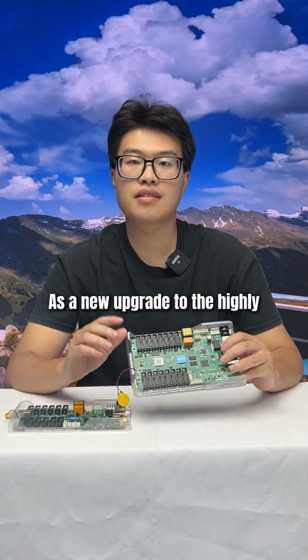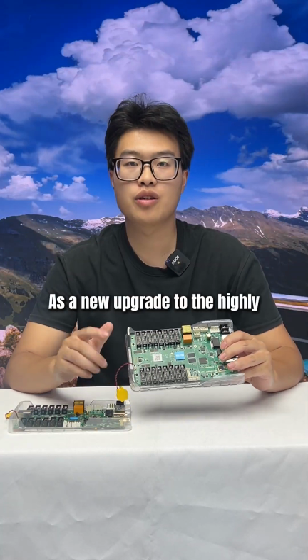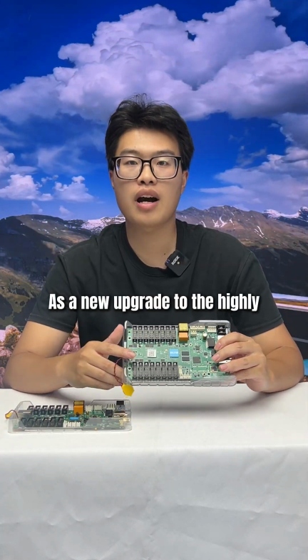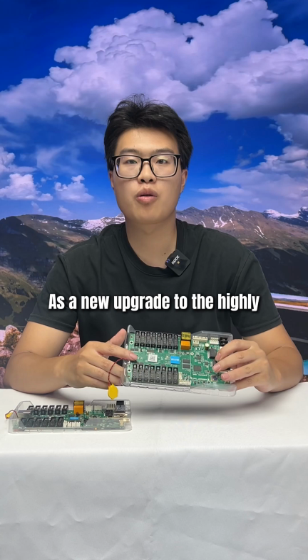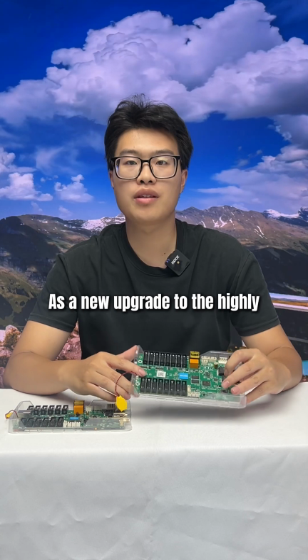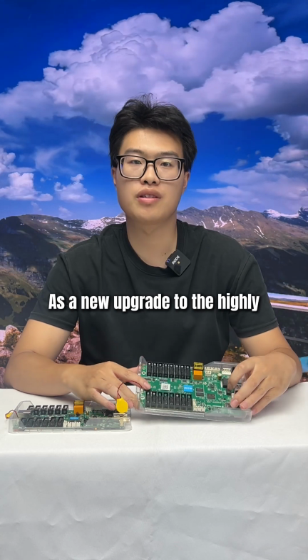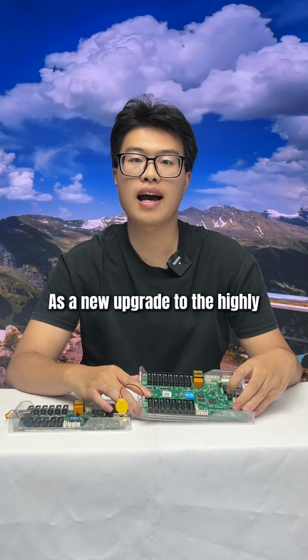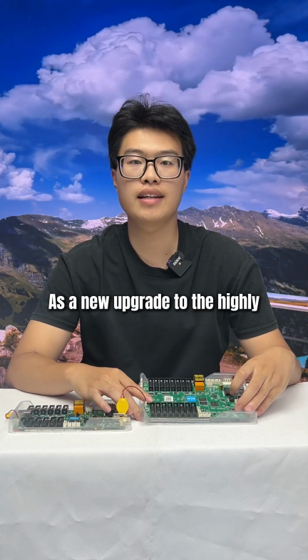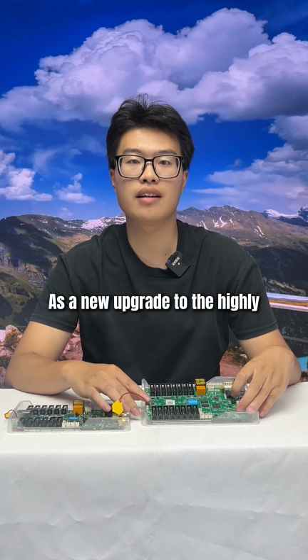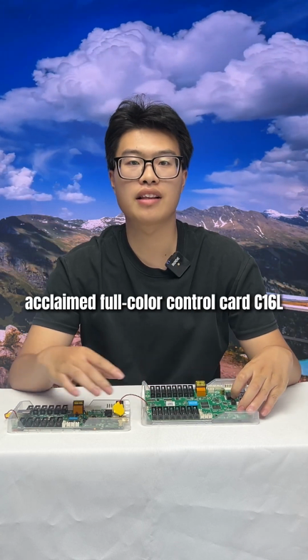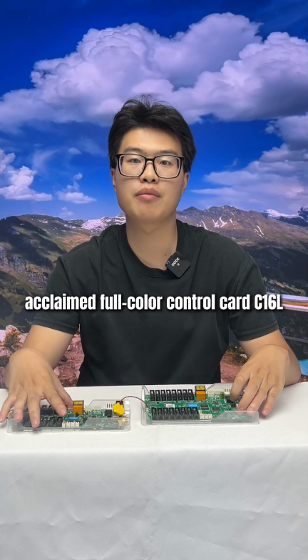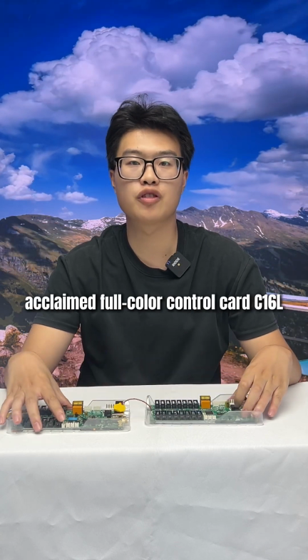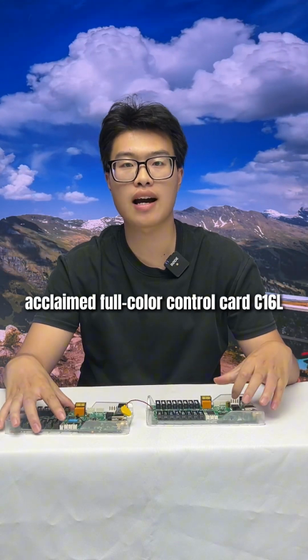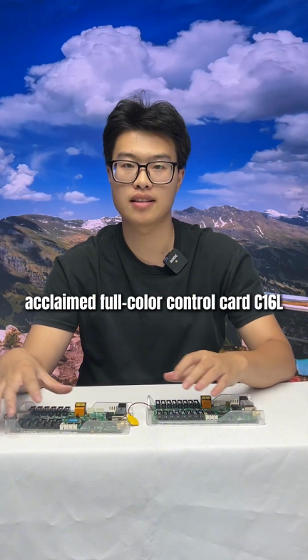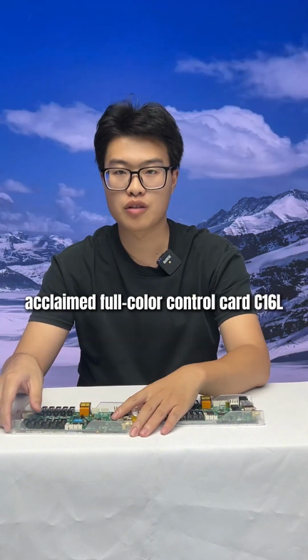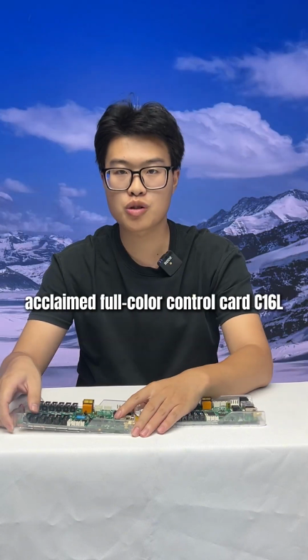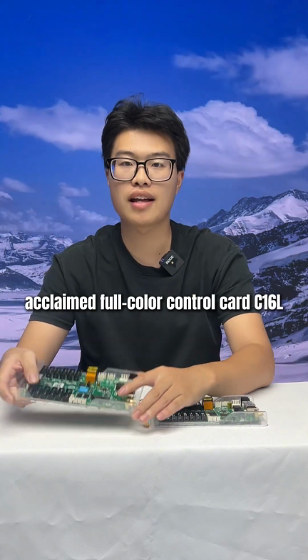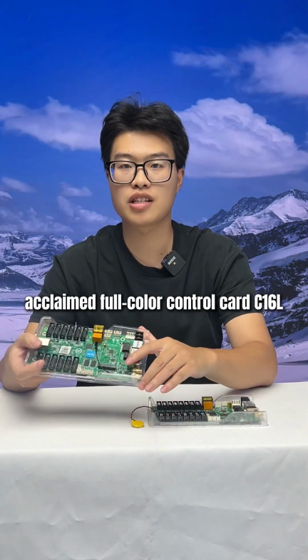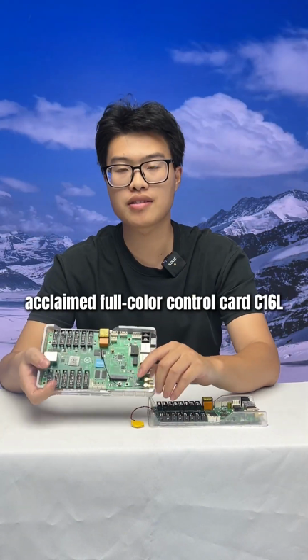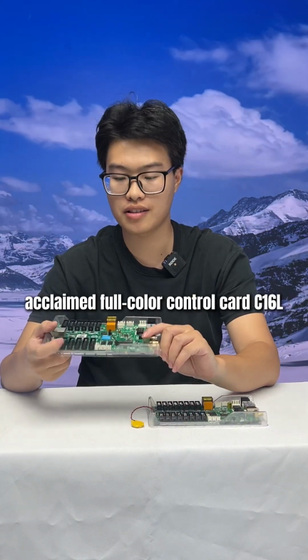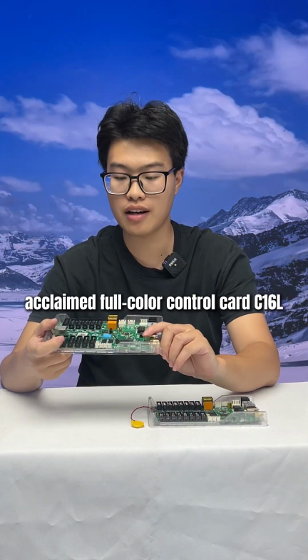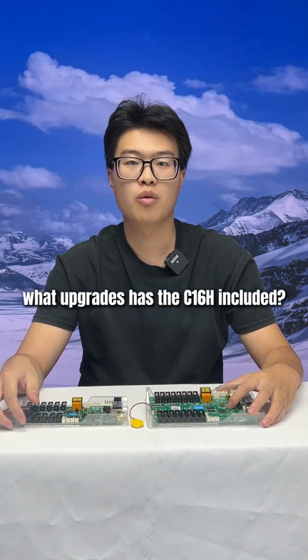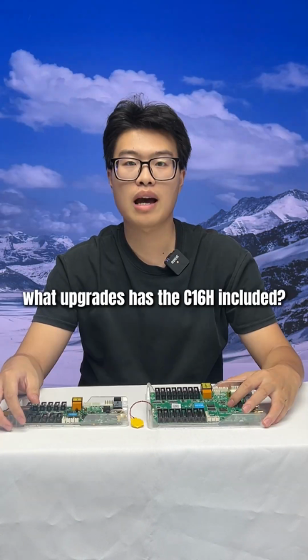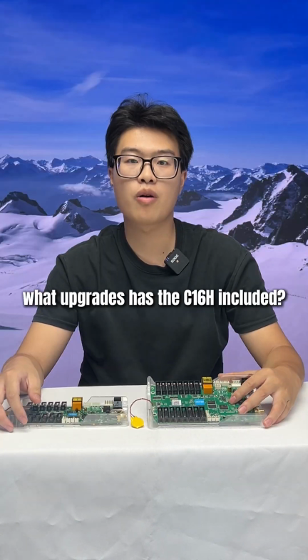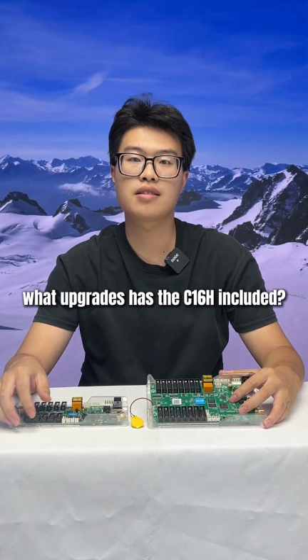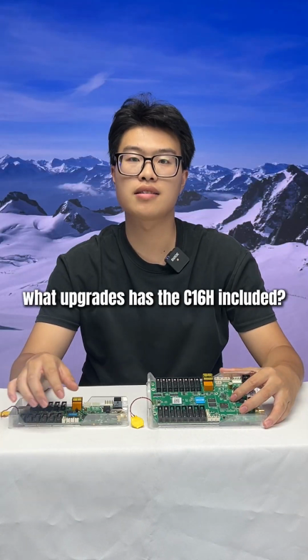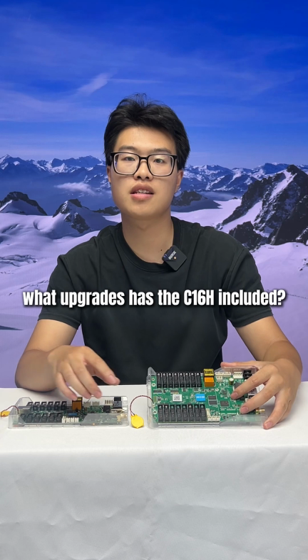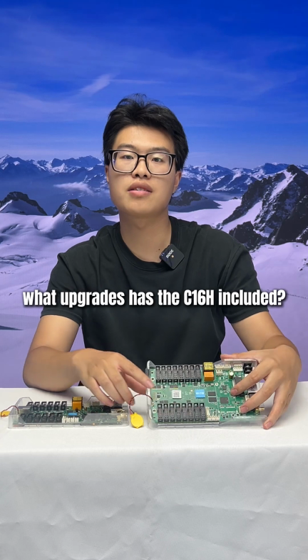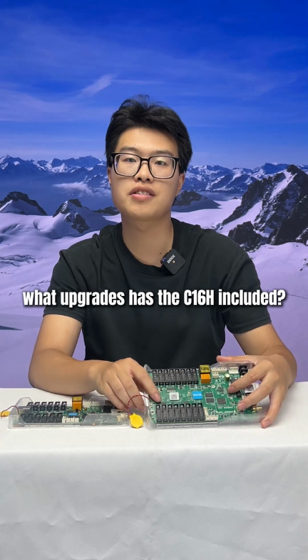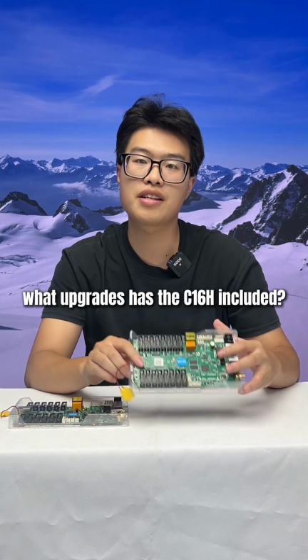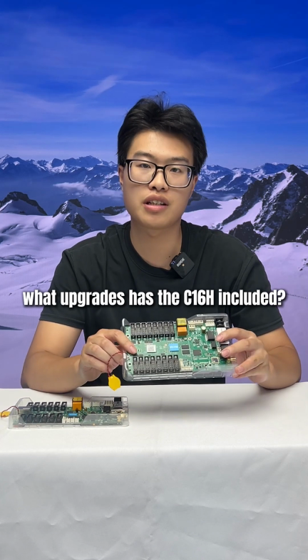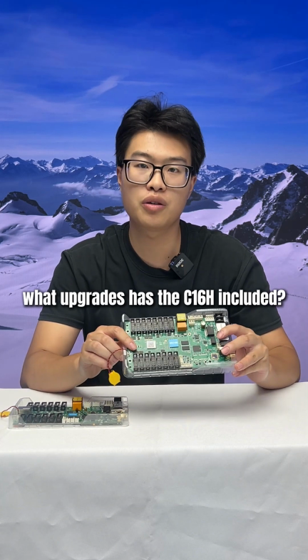As a new upgrade to the highly acclaimed full-color control card C1-6L, what upgrades has the C1-6H included?